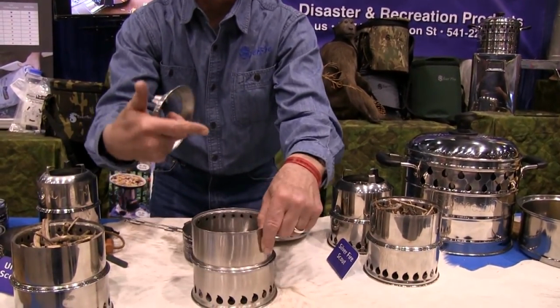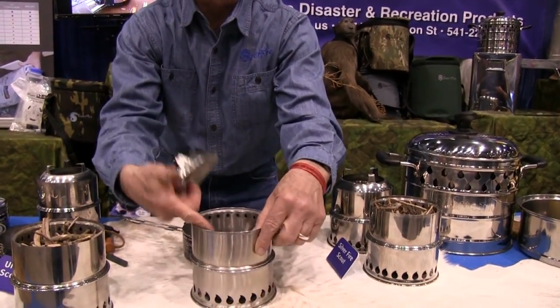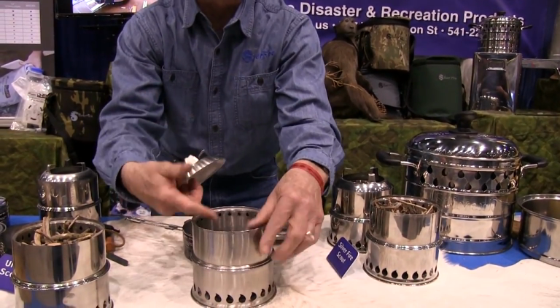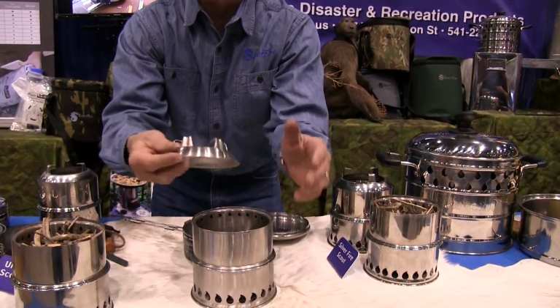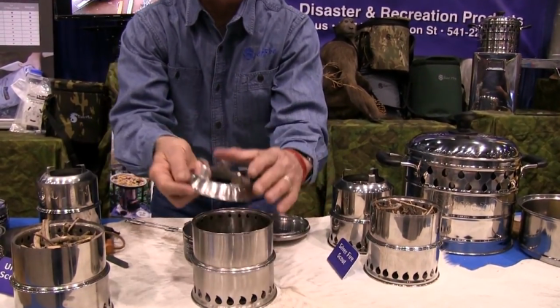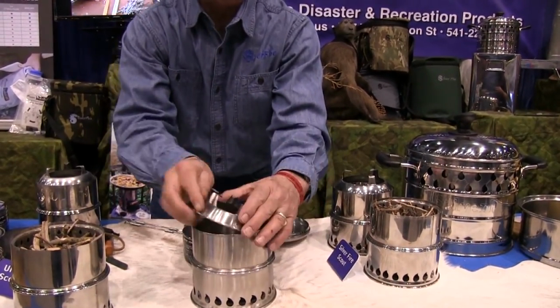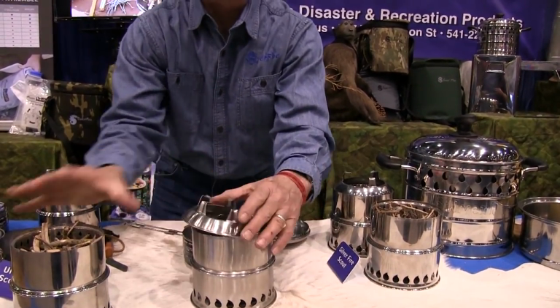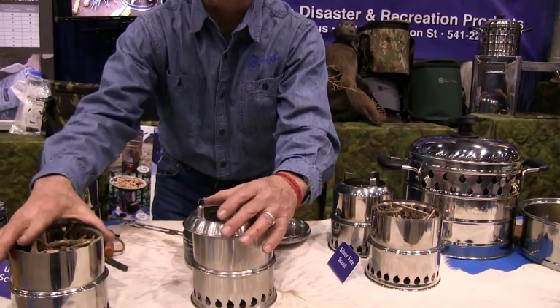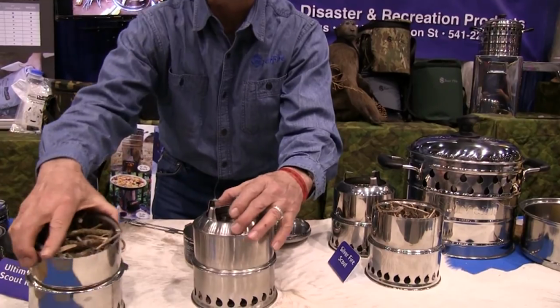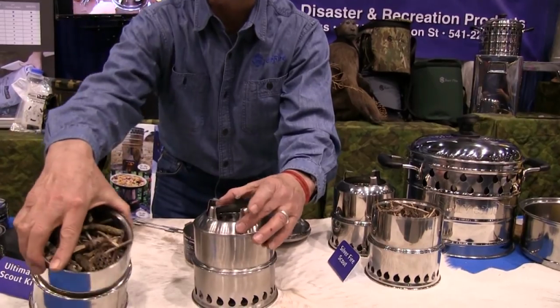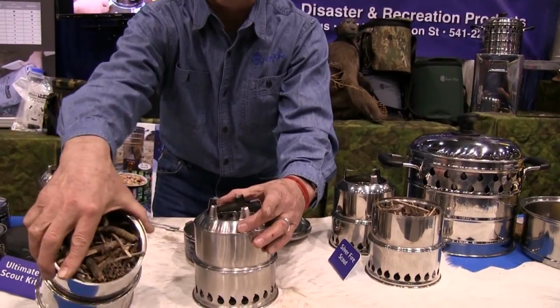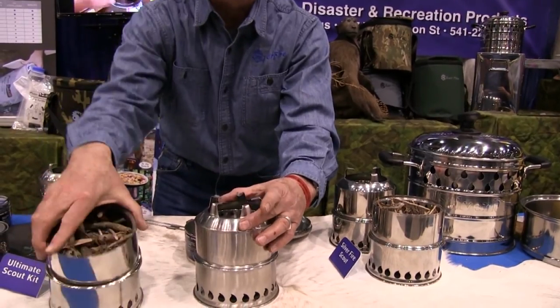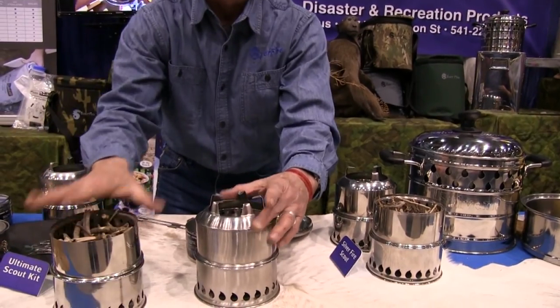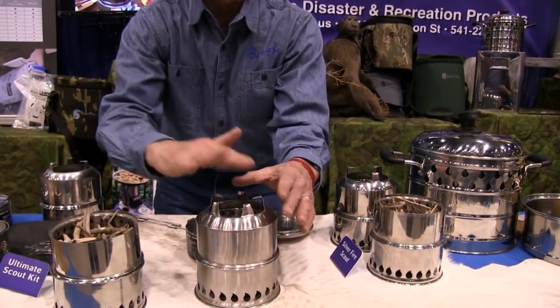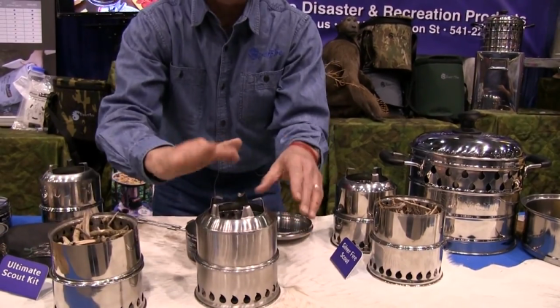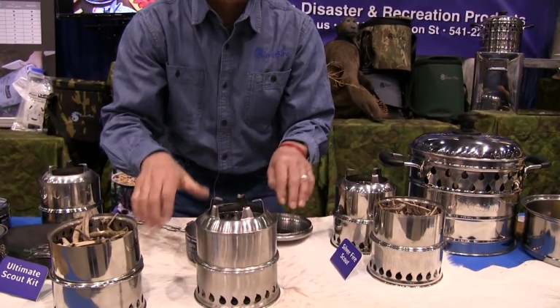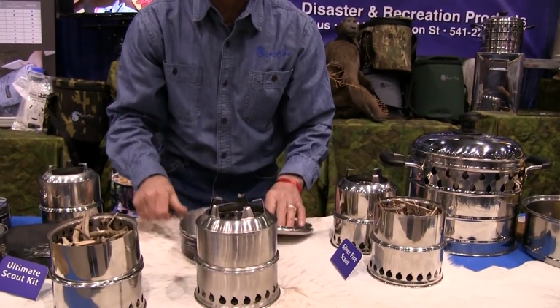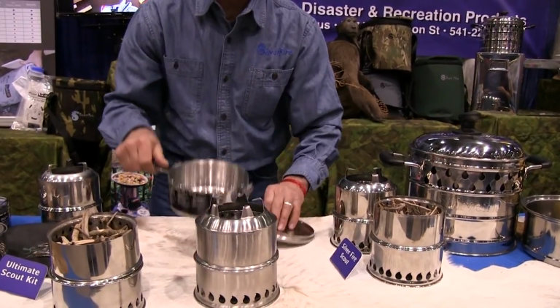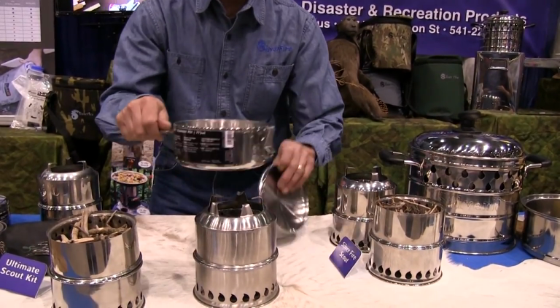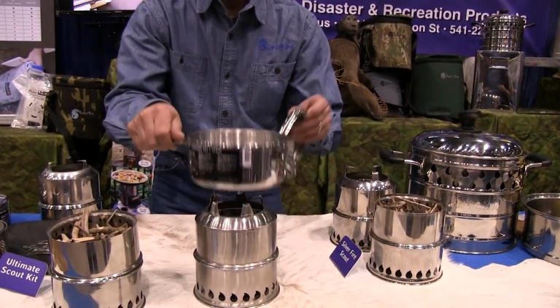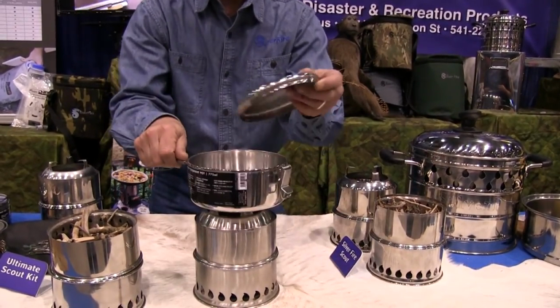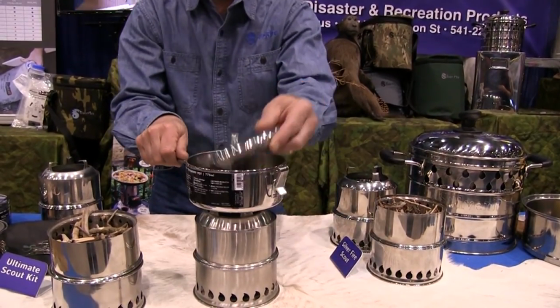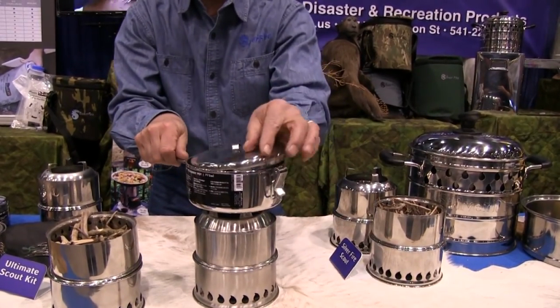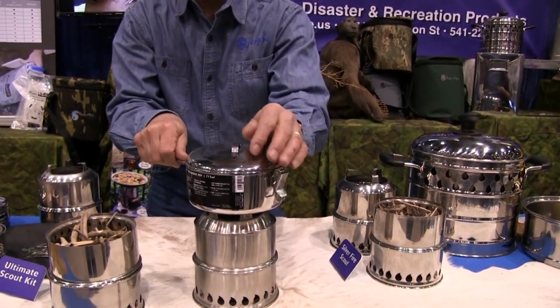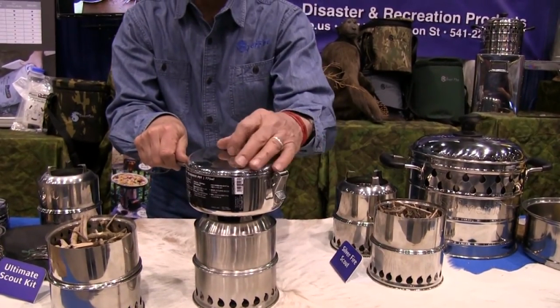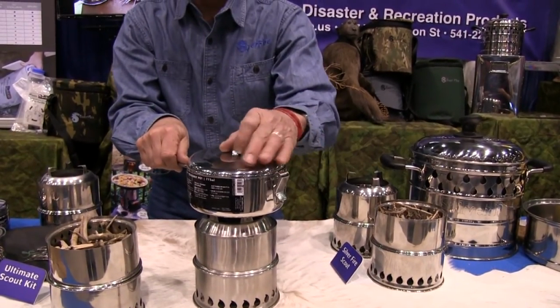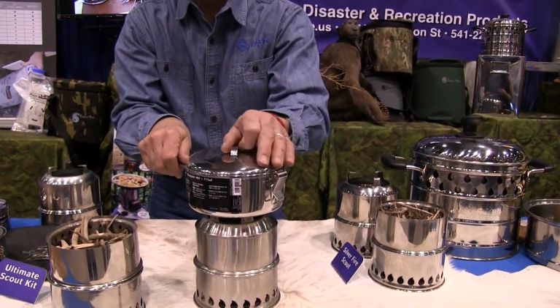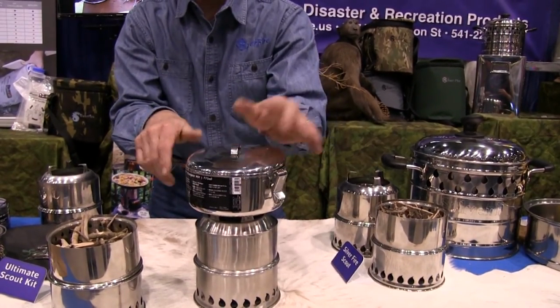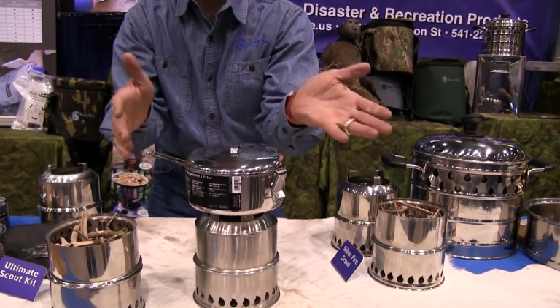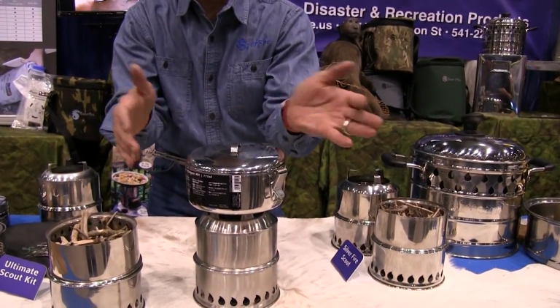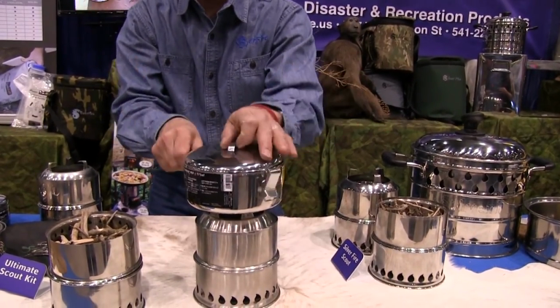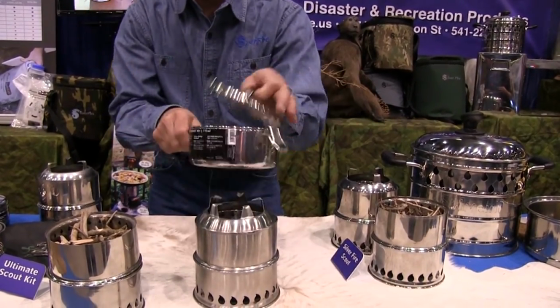put your fuel in vertical, just scrub off the ground, top light it like a candle. If you have your lid on, two and a half, three minutes to boil.